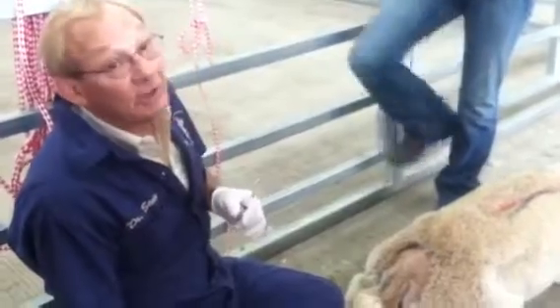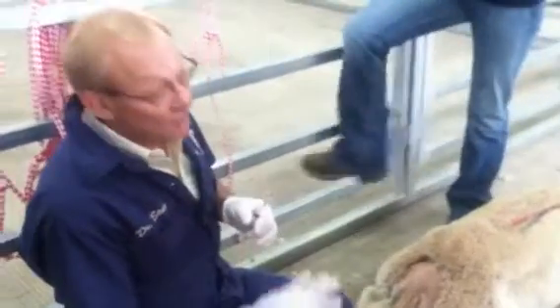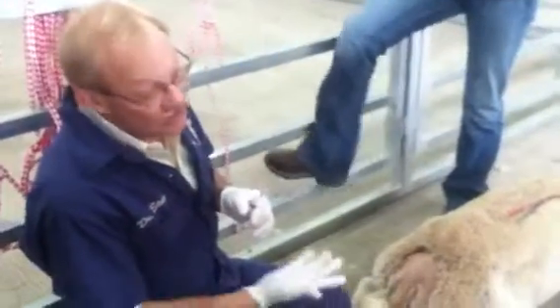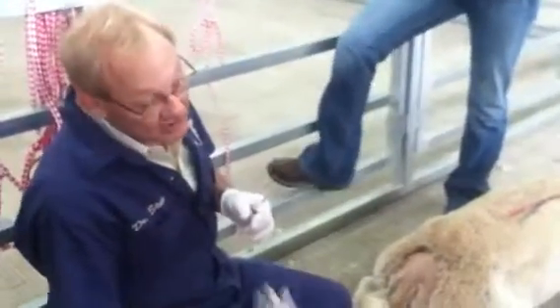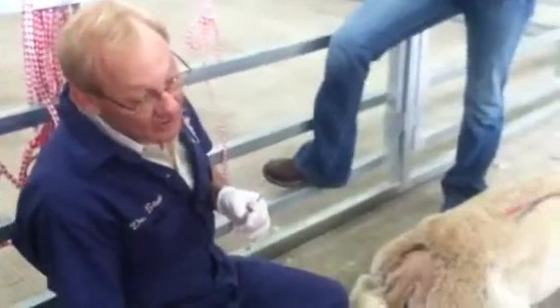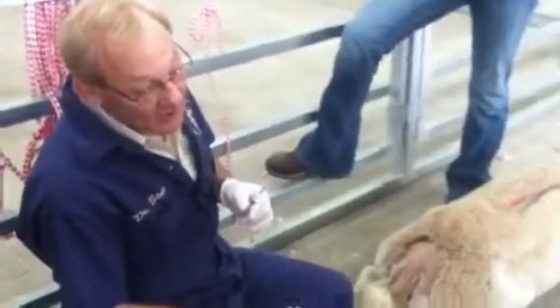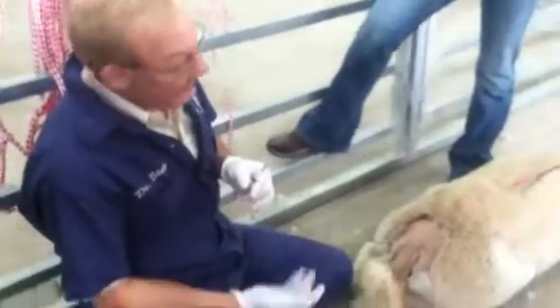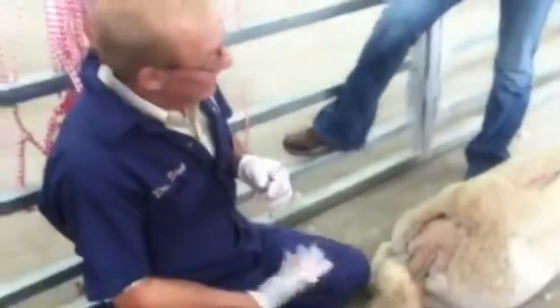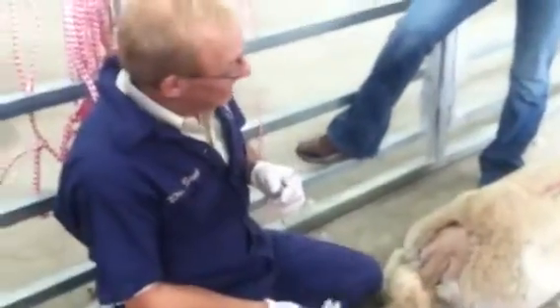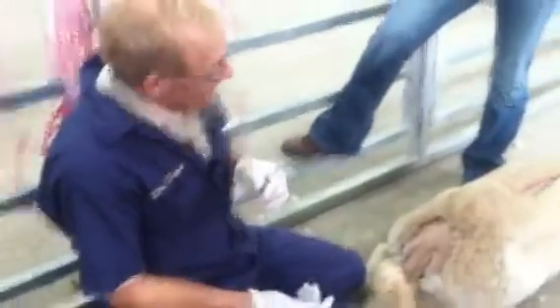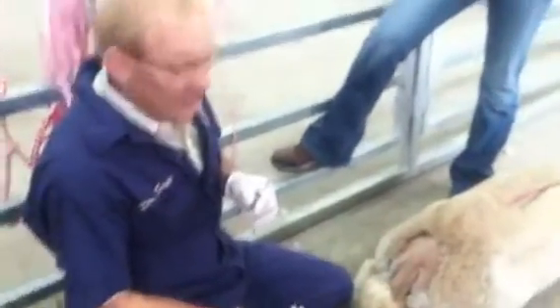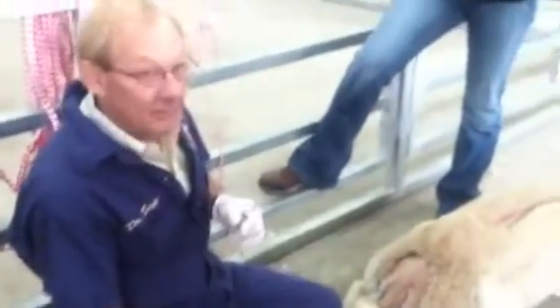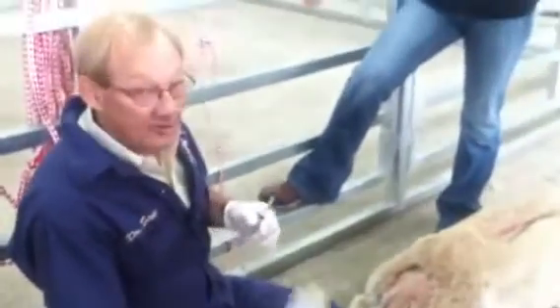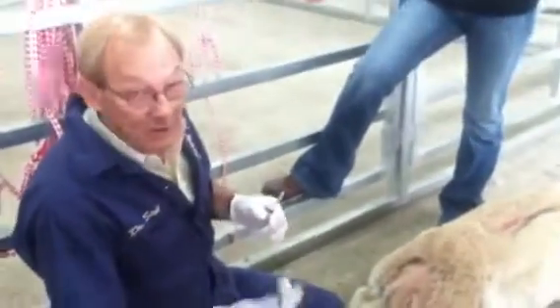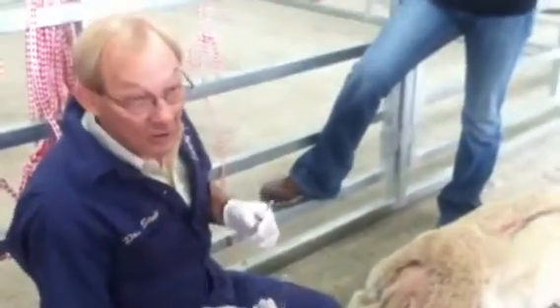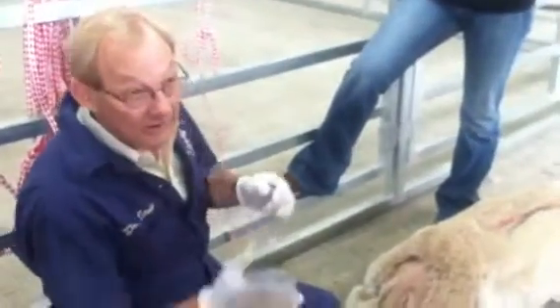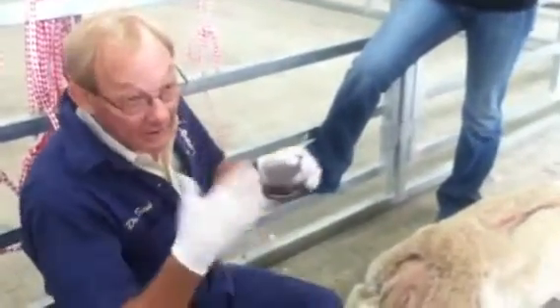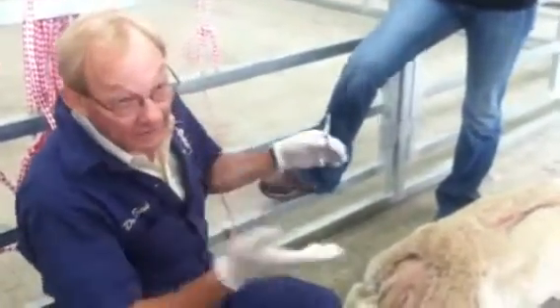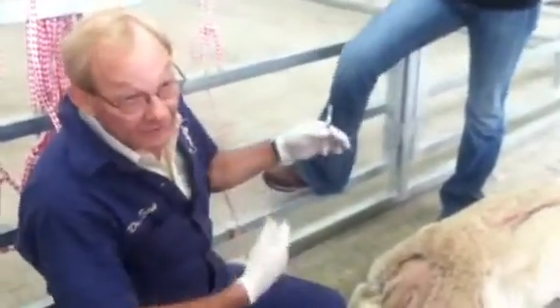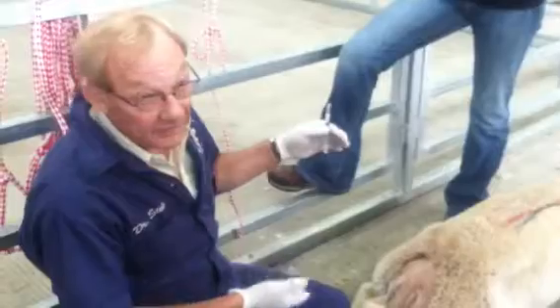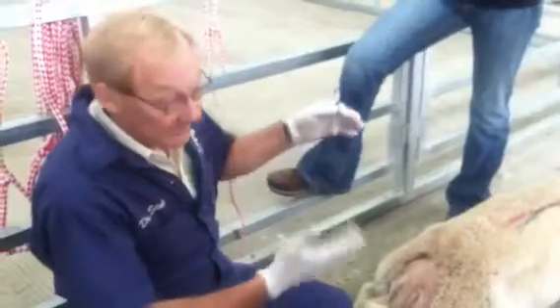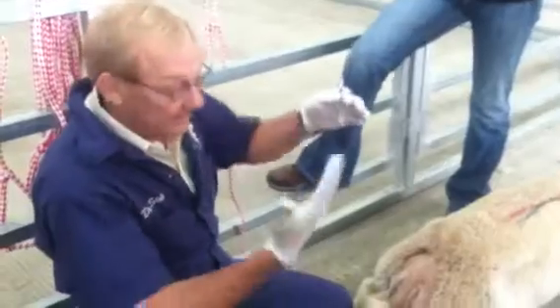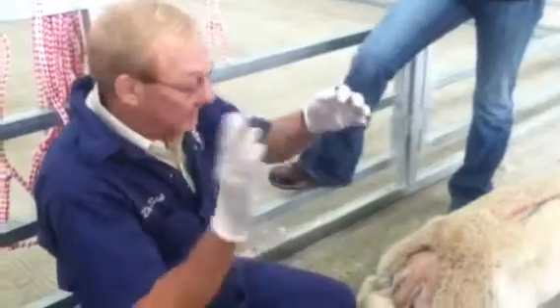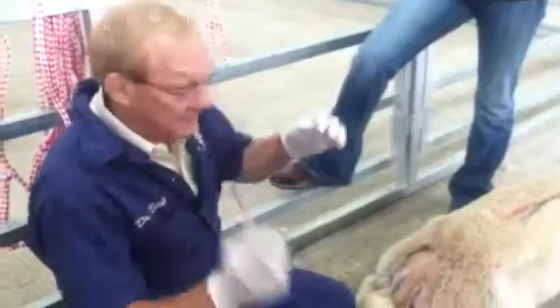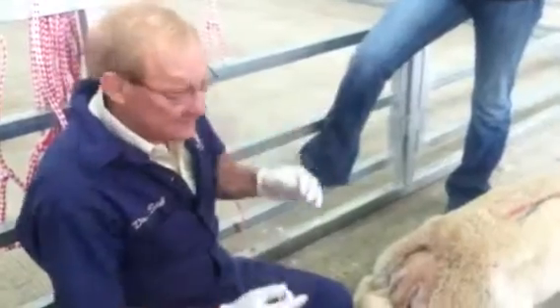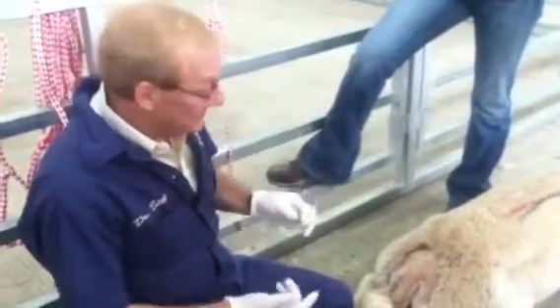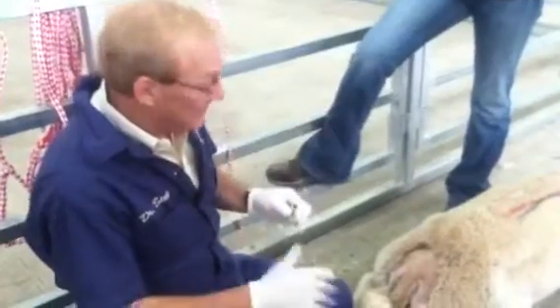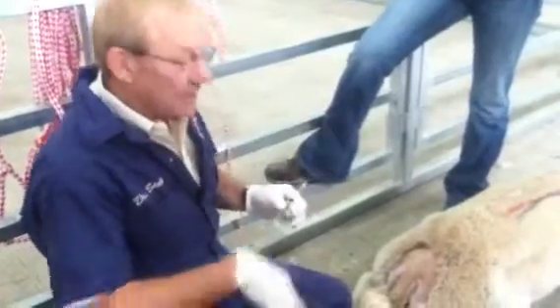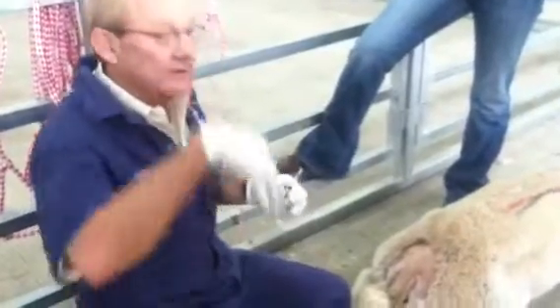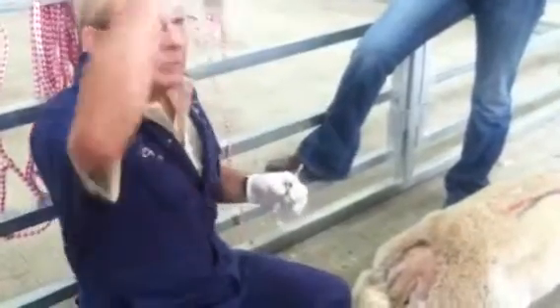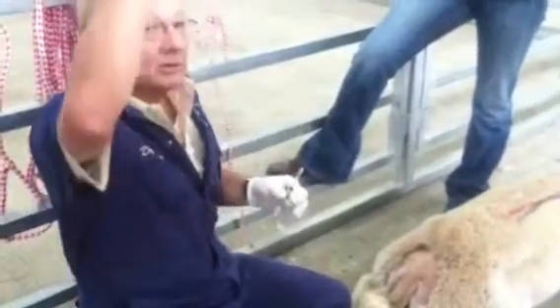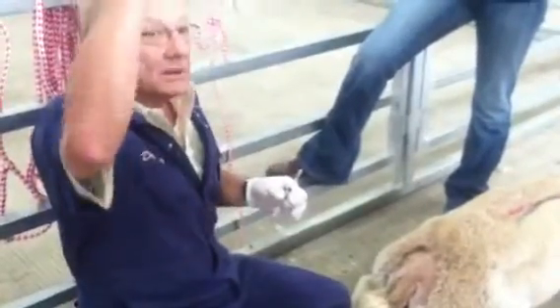Then I usually stick around — by the time I'm cleaning all the stuff up and cleaning myself up, the animal gets up on its own.